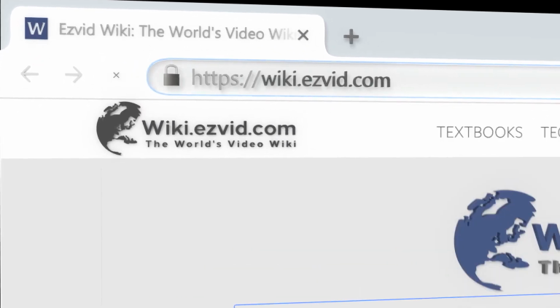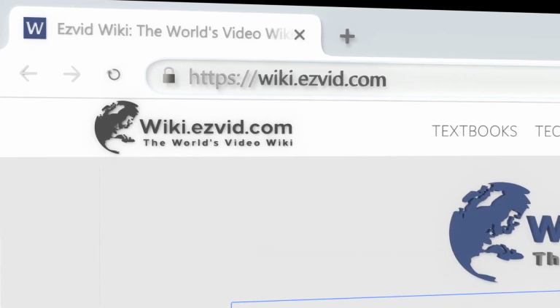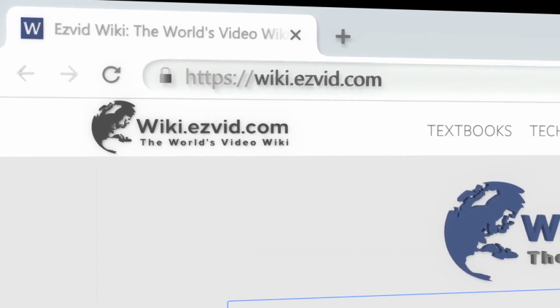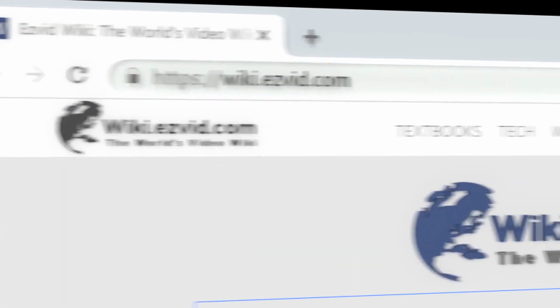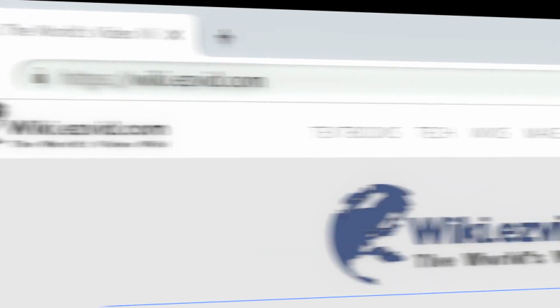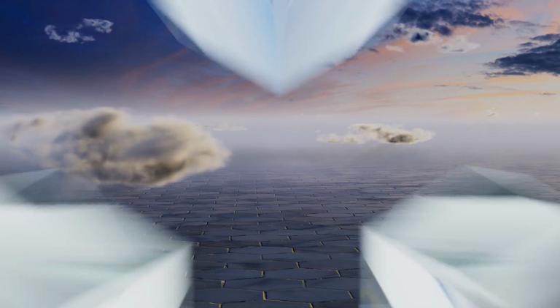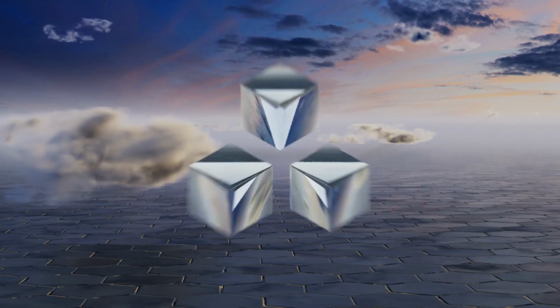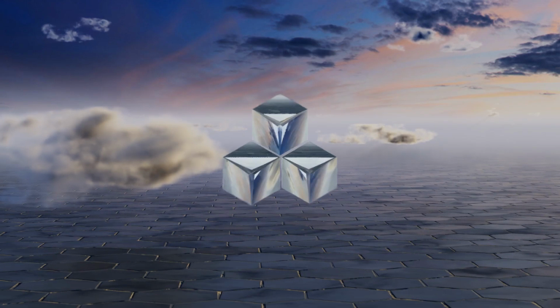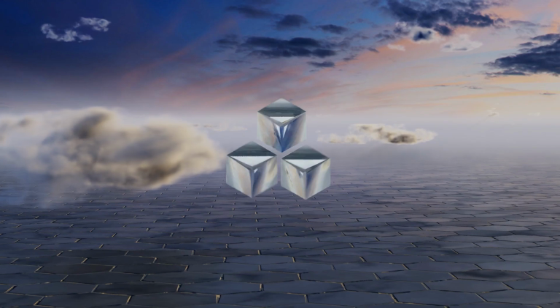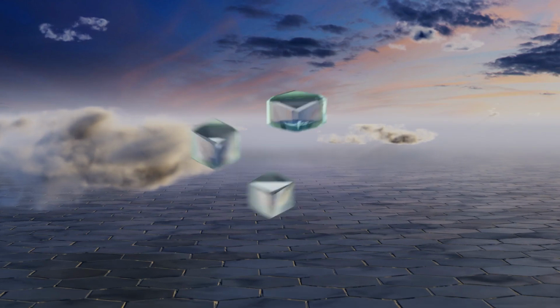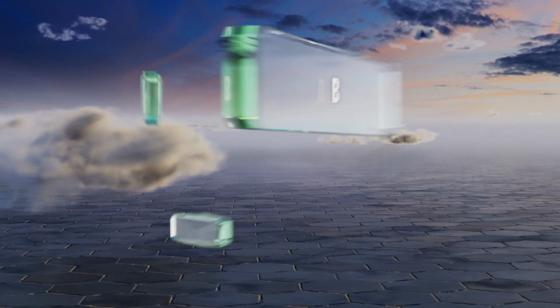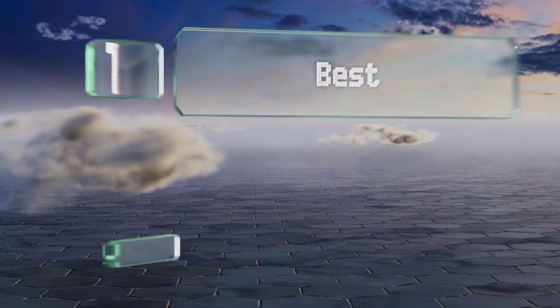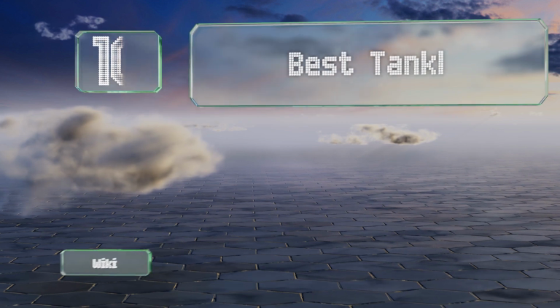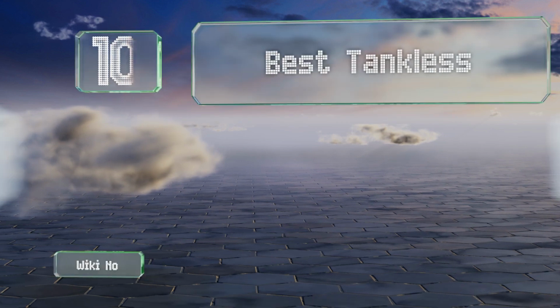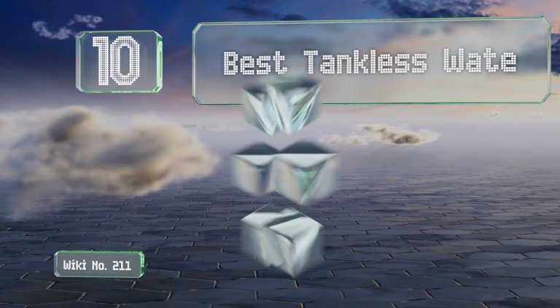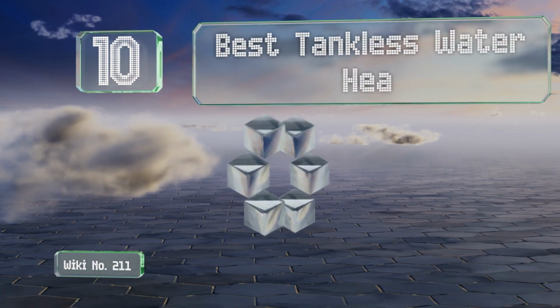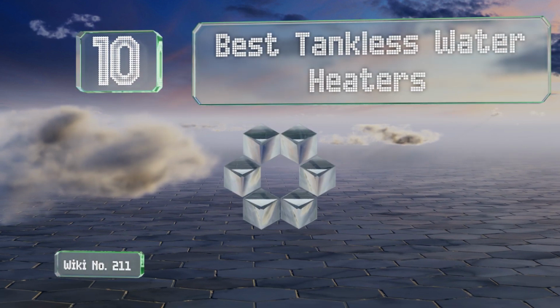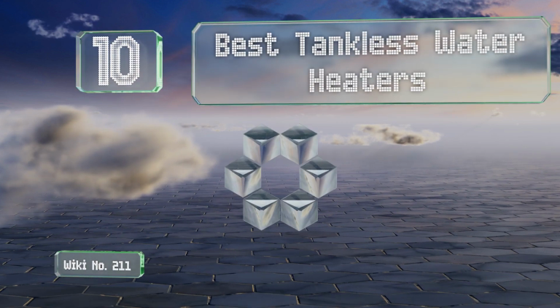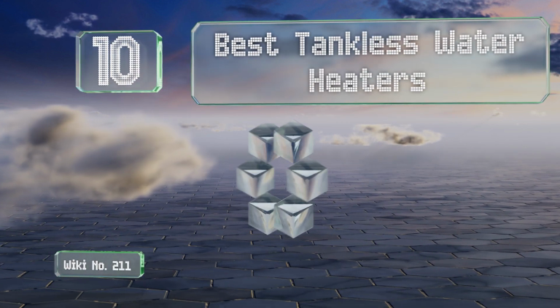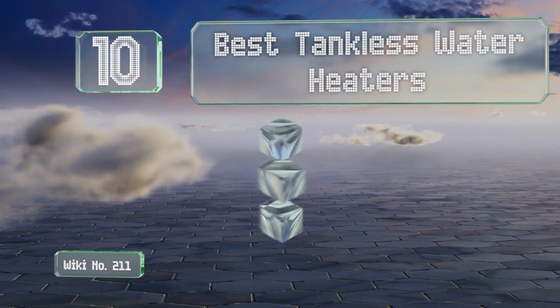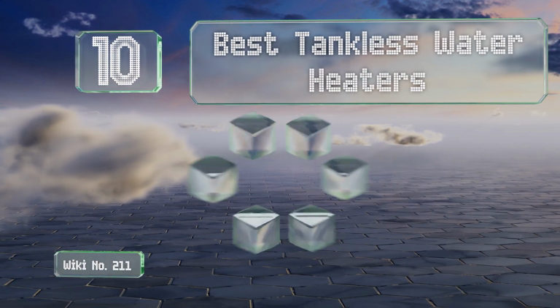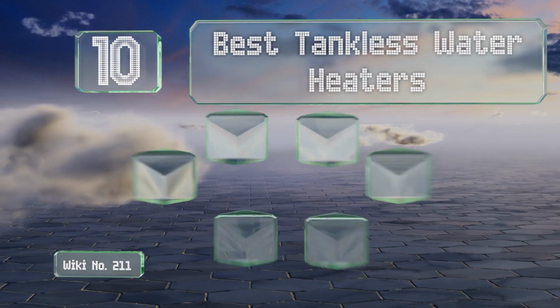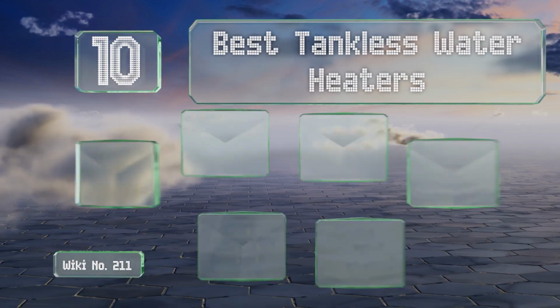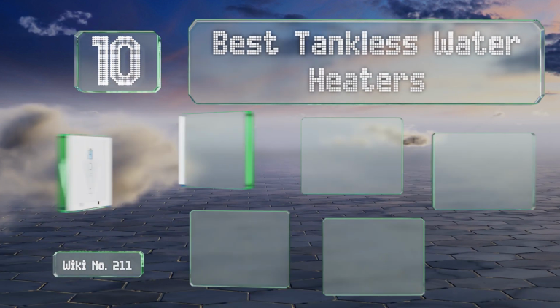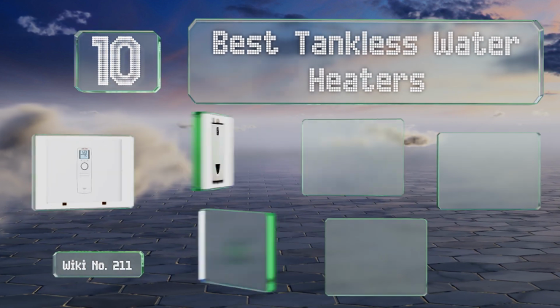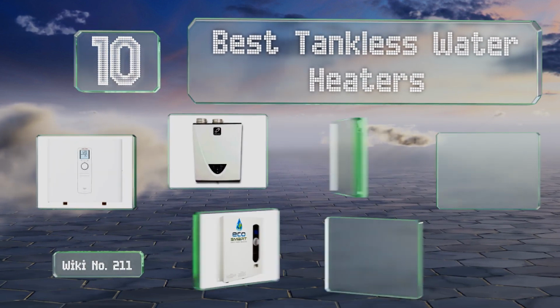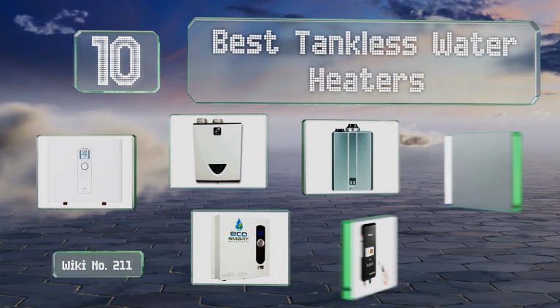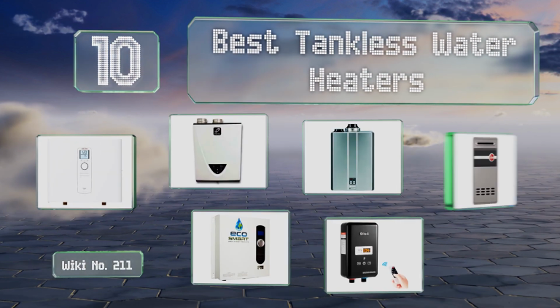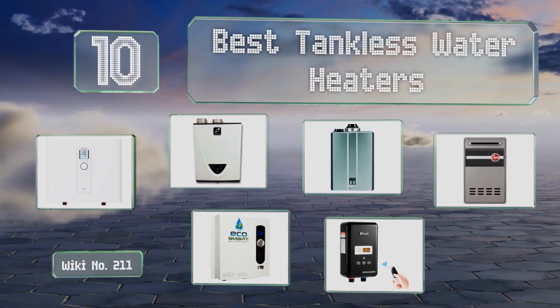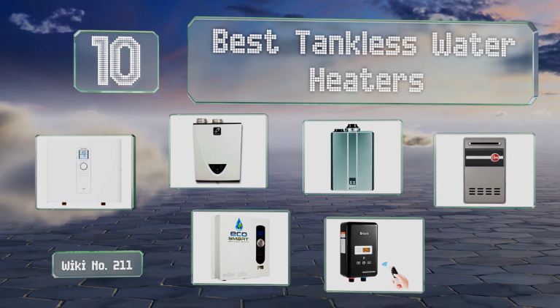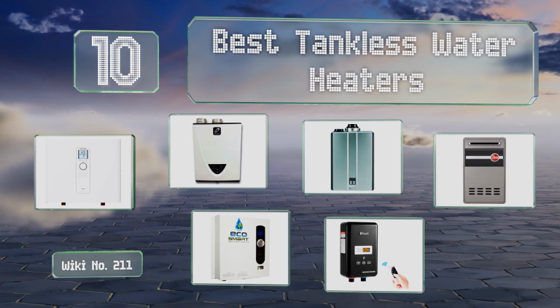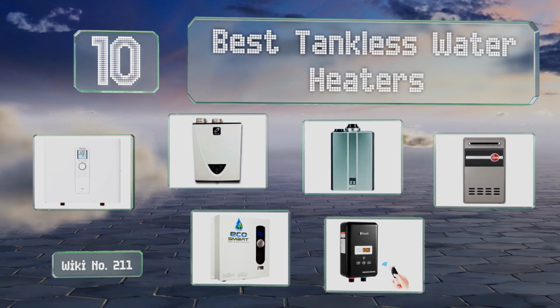EasyVid presents the 10 best tankless water heaters. Let's get started with the list.